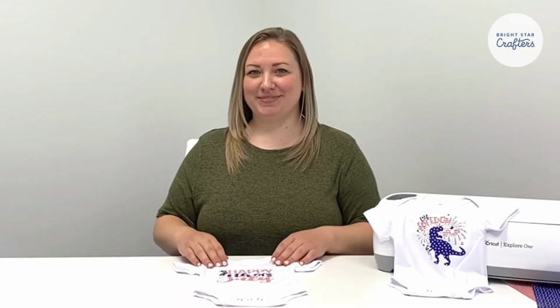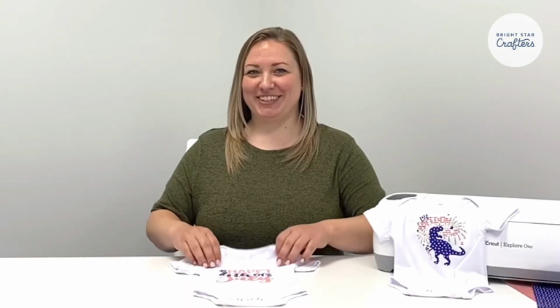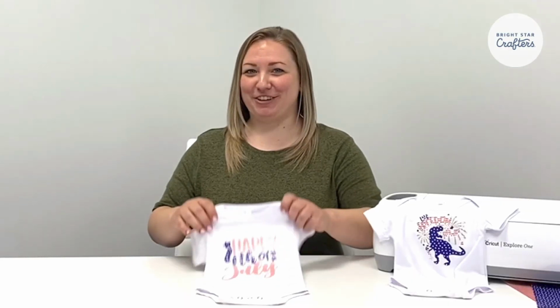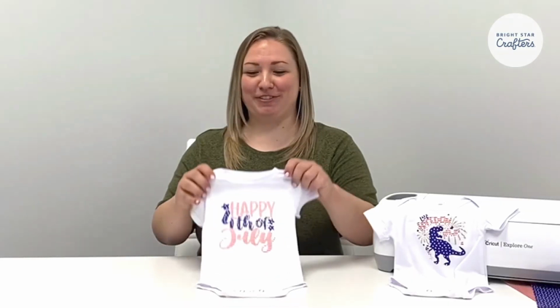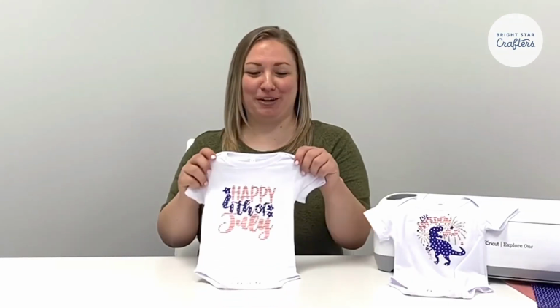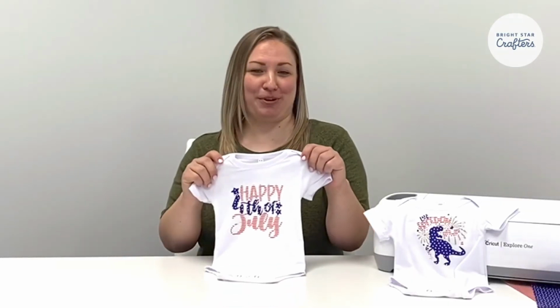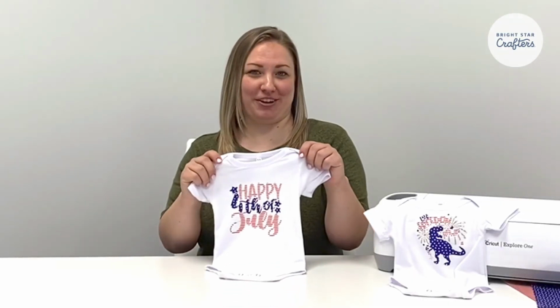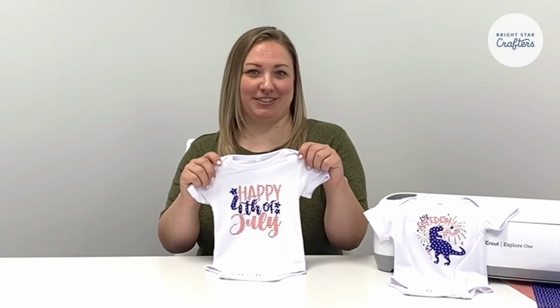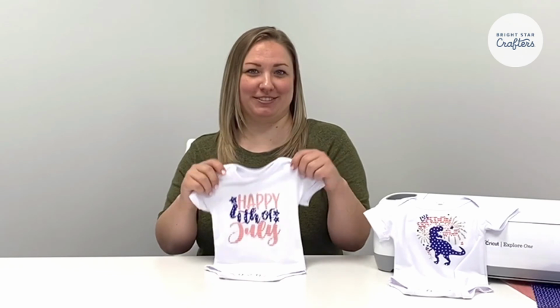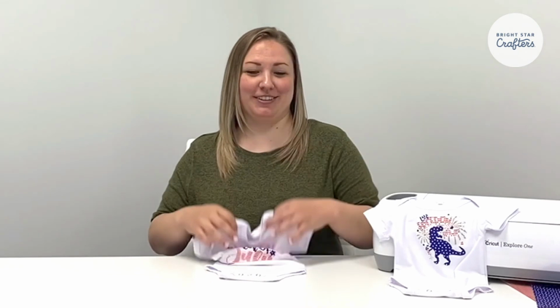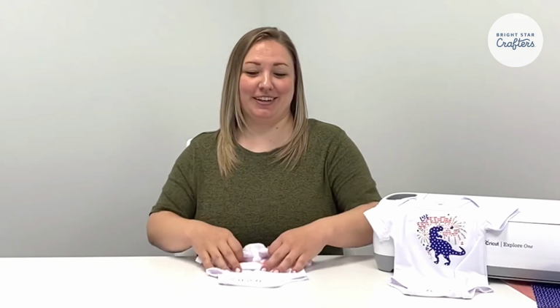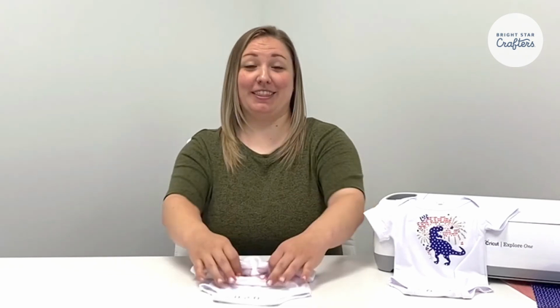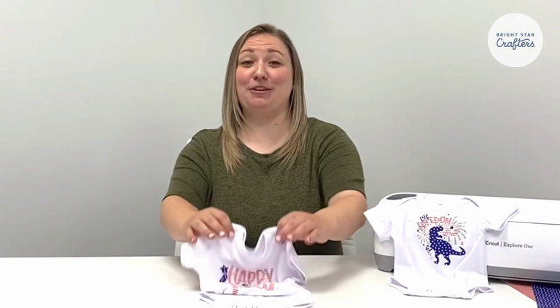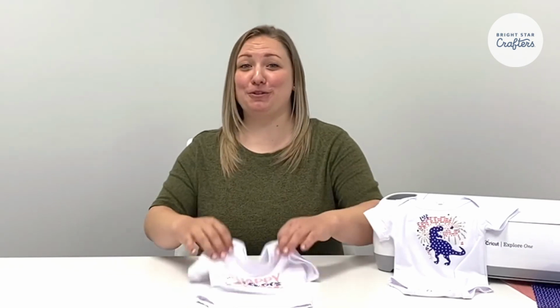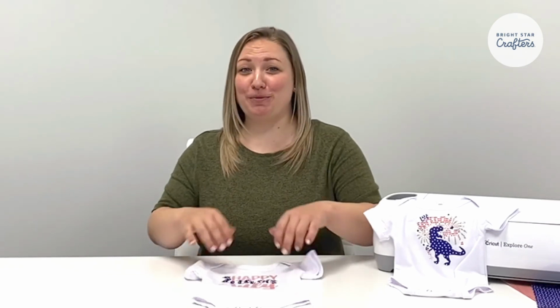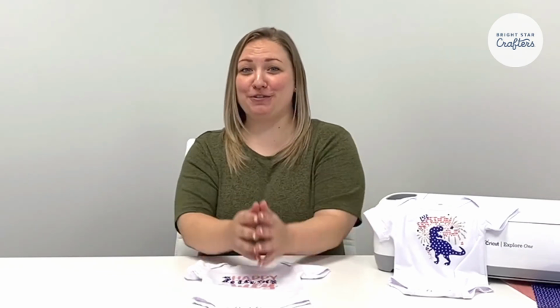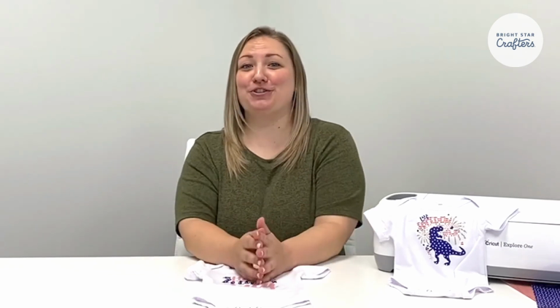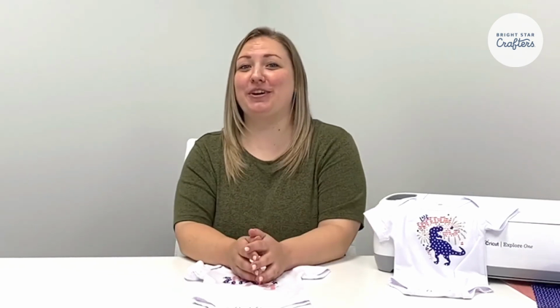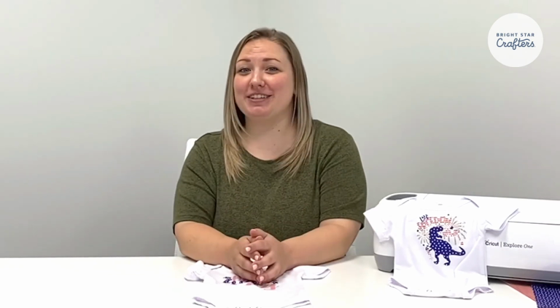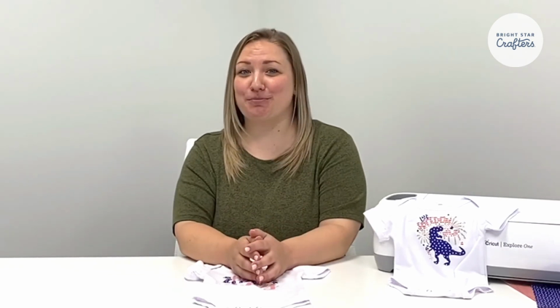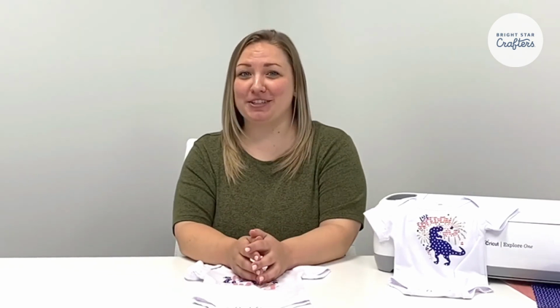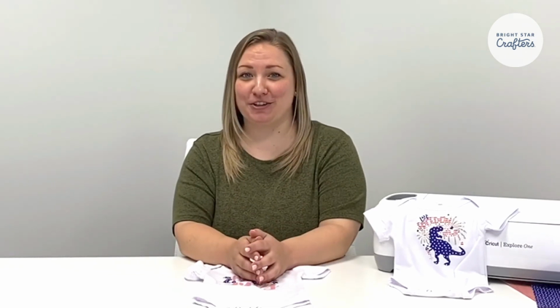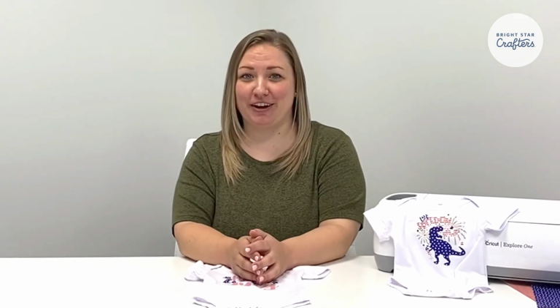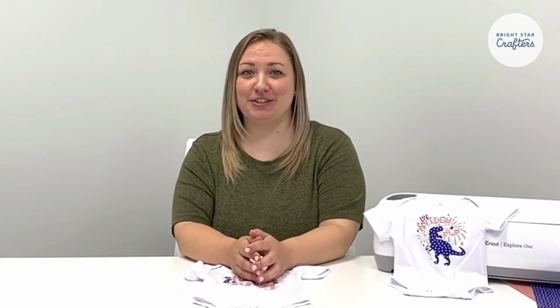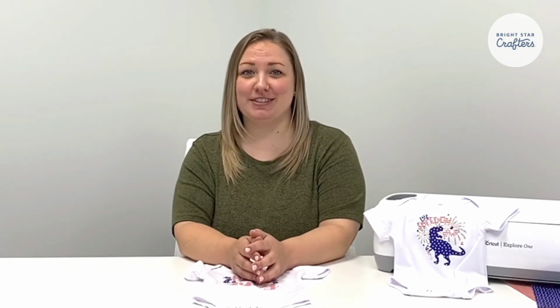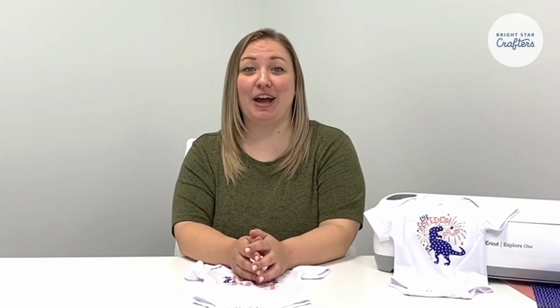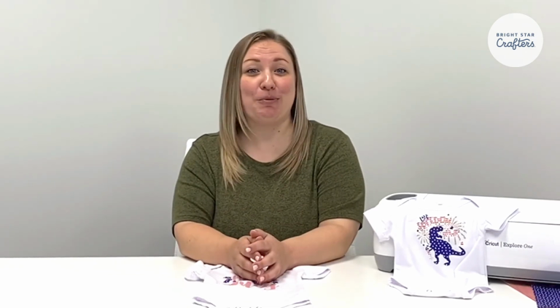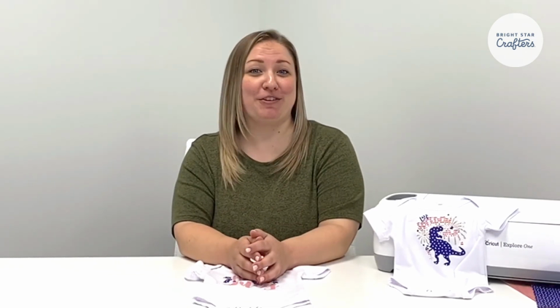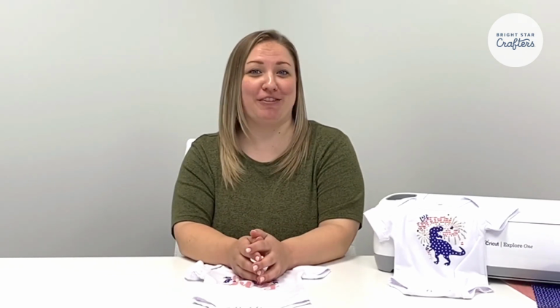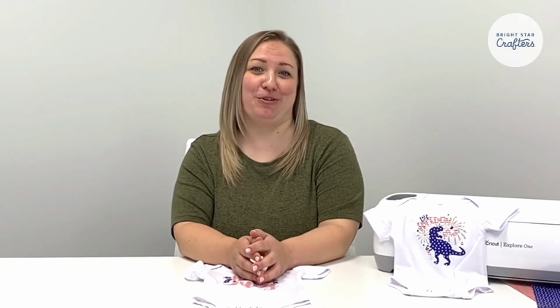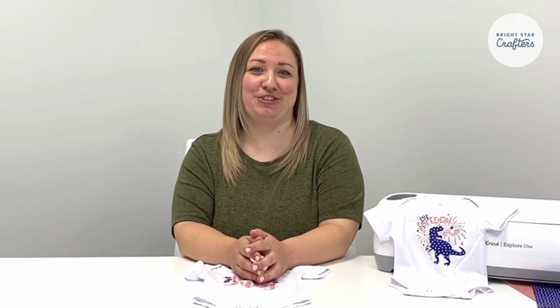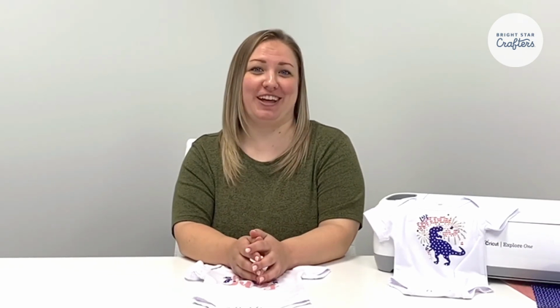Here's our final product. Thank you so much for joining us at Bryce Art Crafters. I hope you have a great 4th of July.